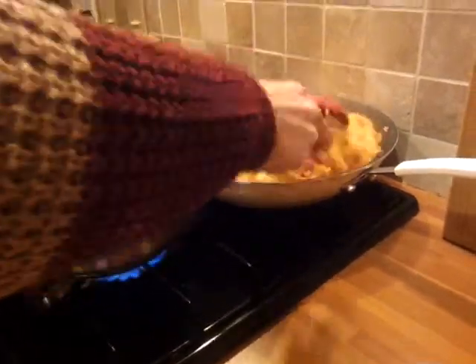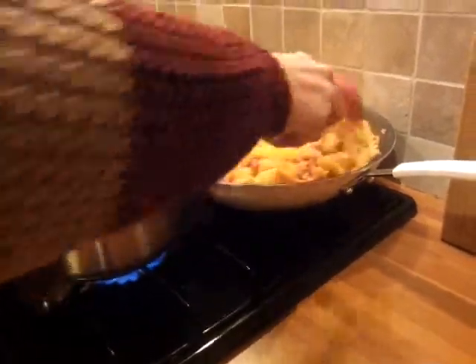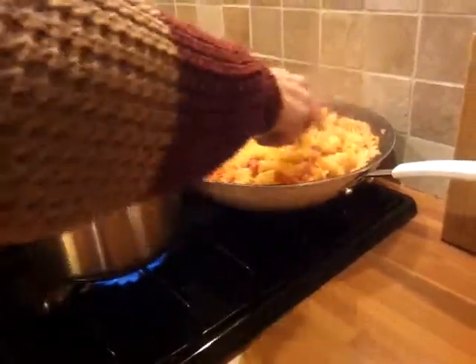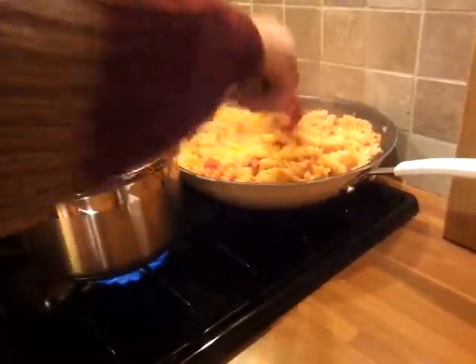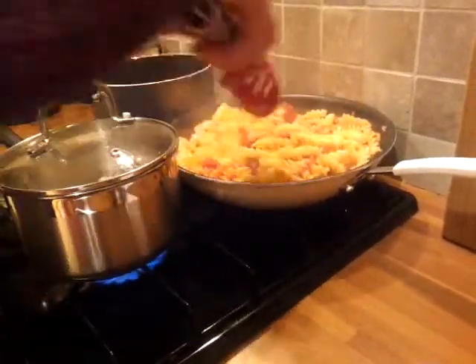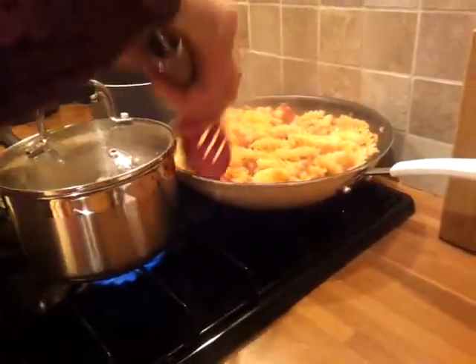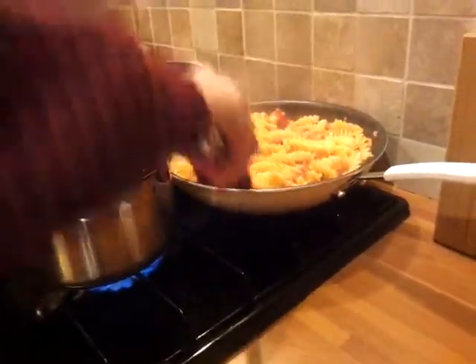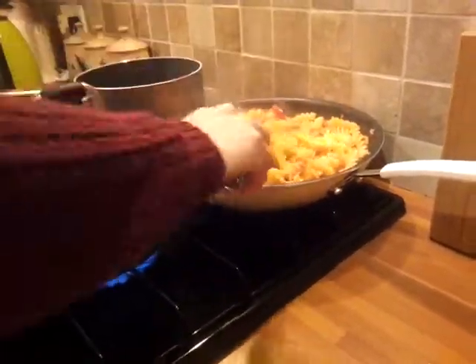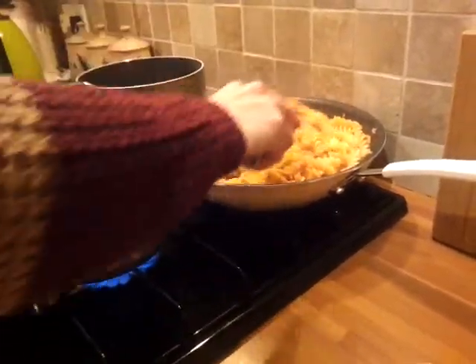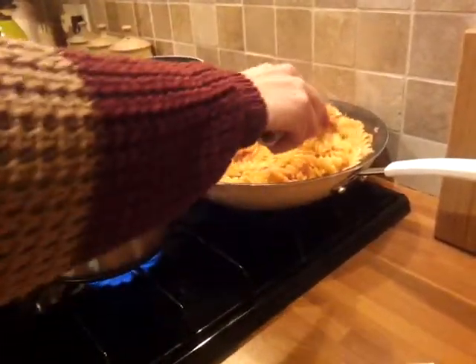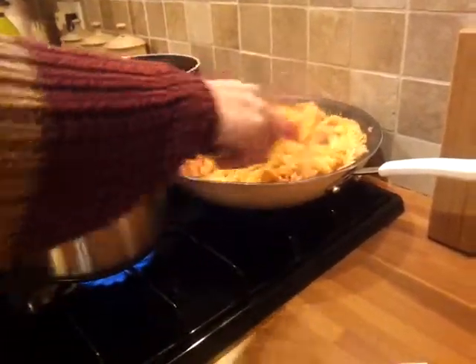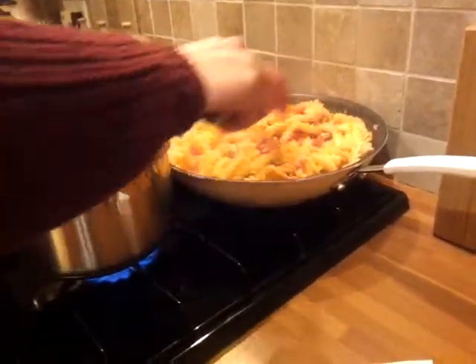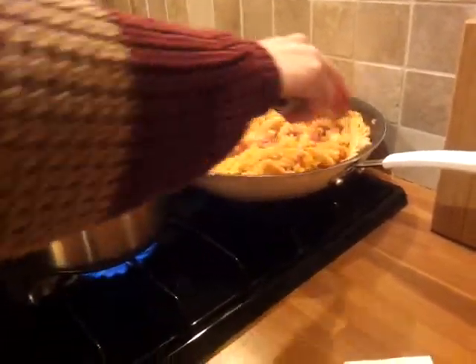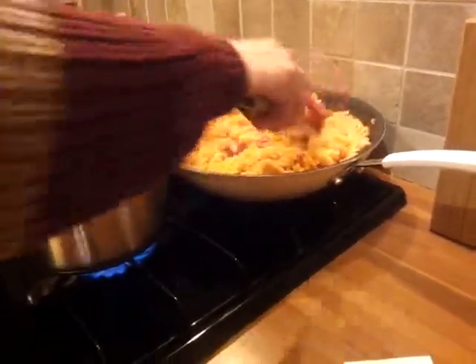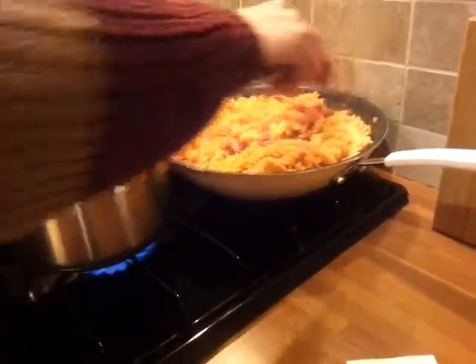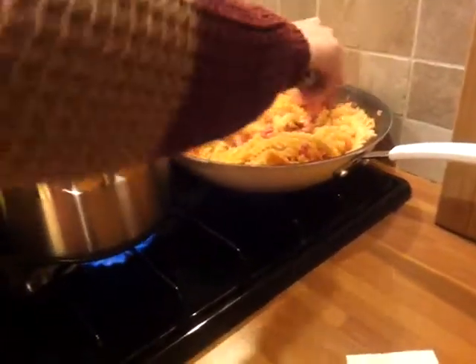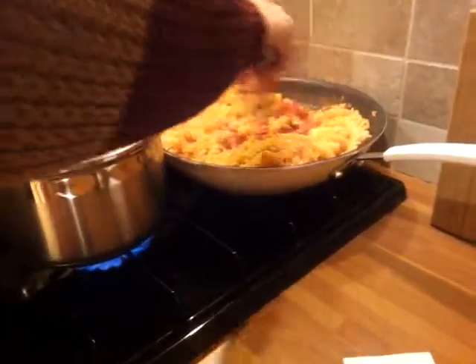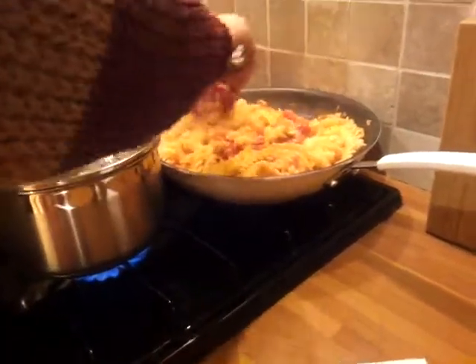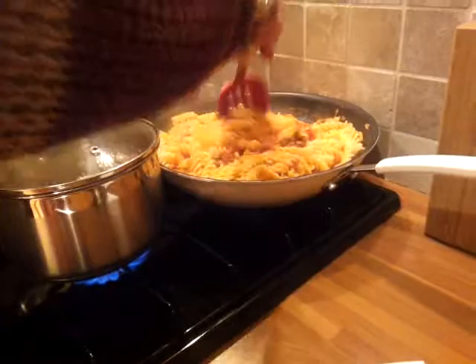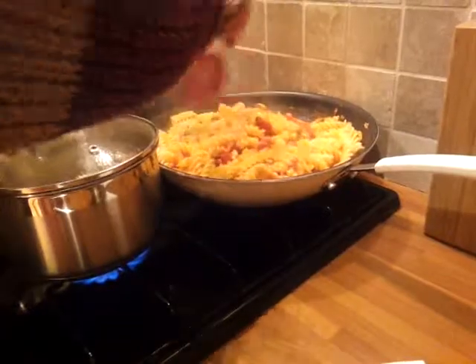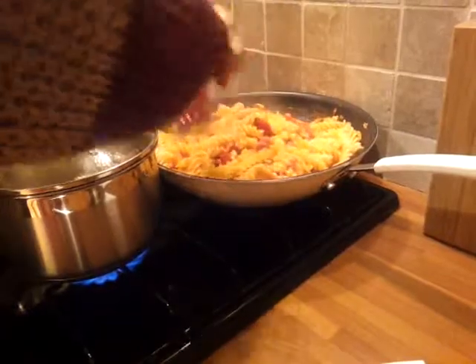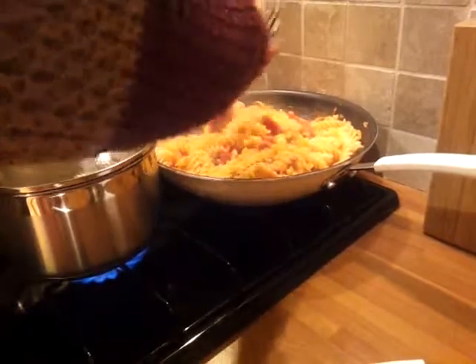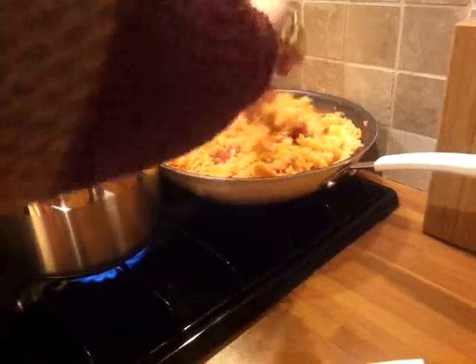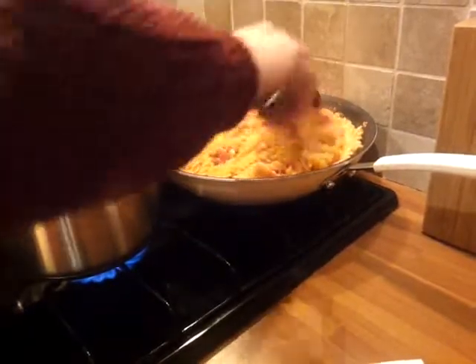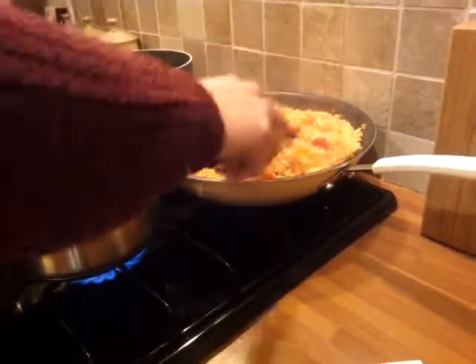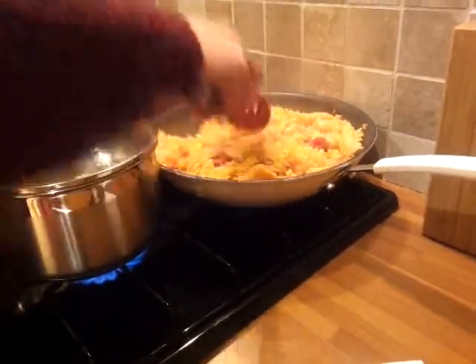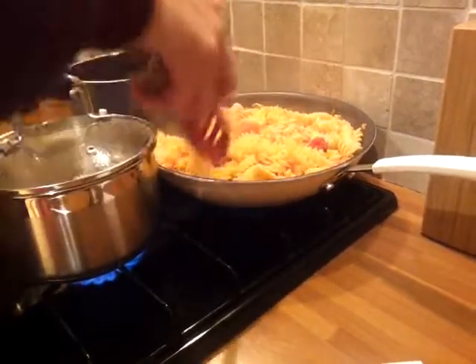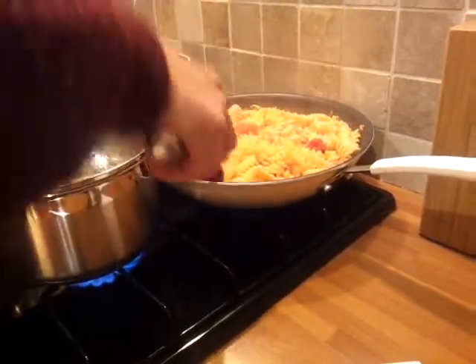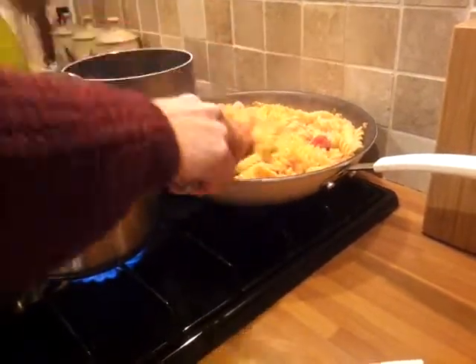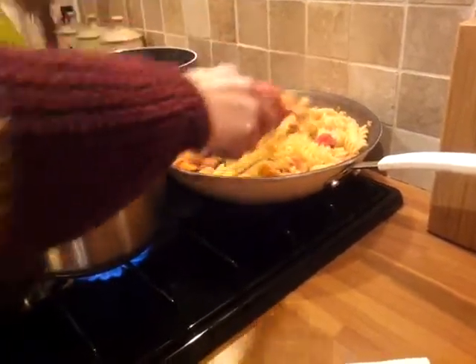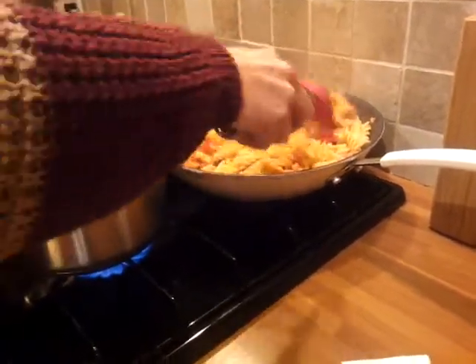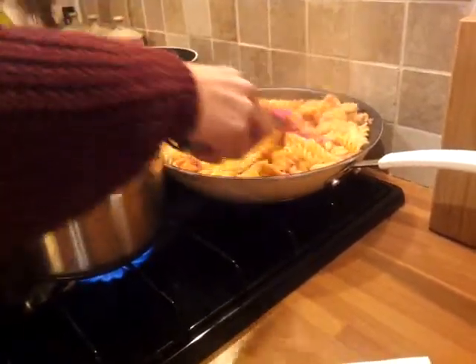When it's all mixed, then it's ready and you can serve up. Enjoy!